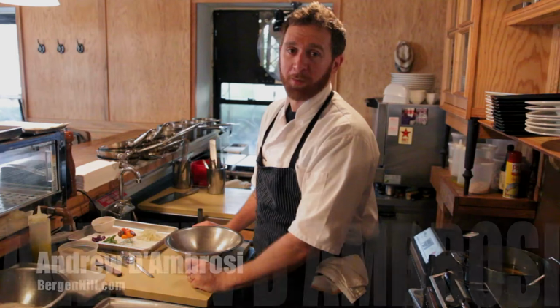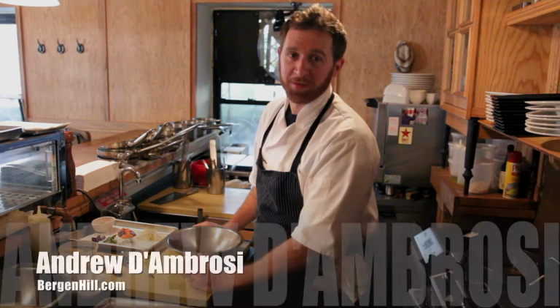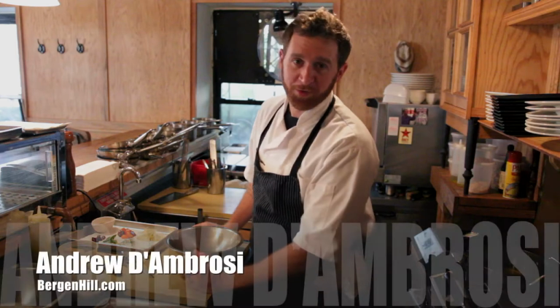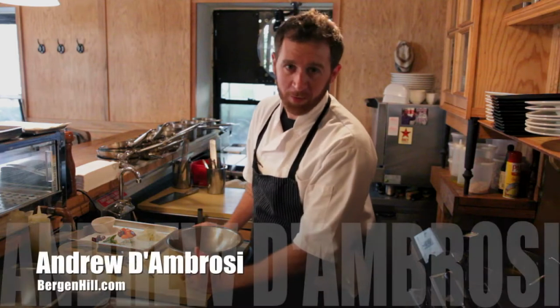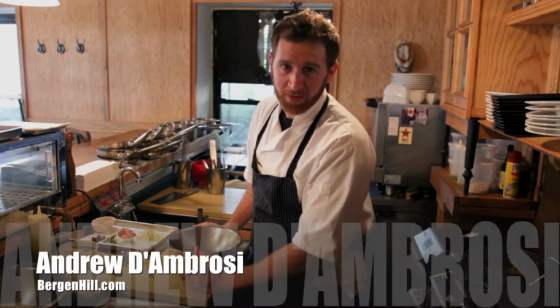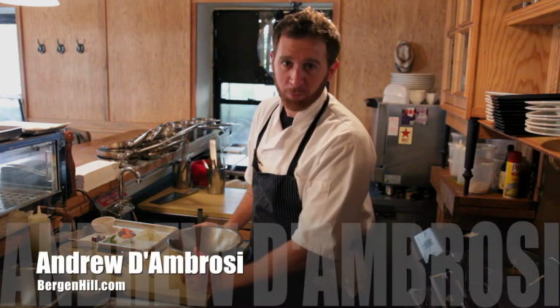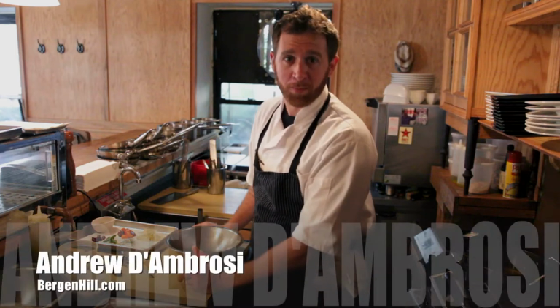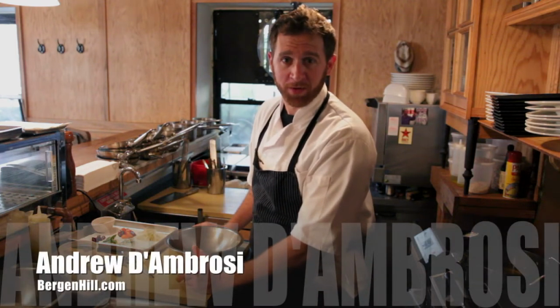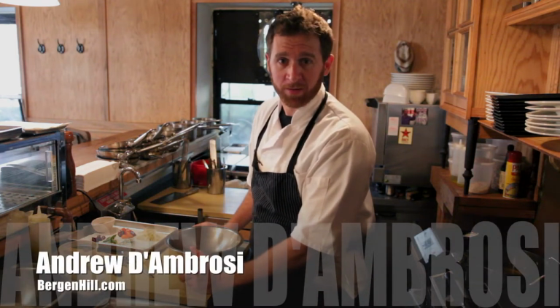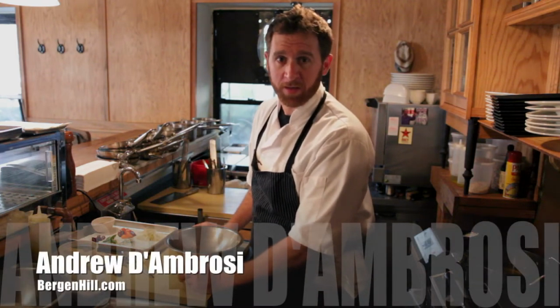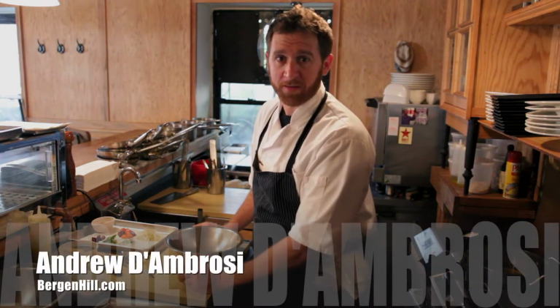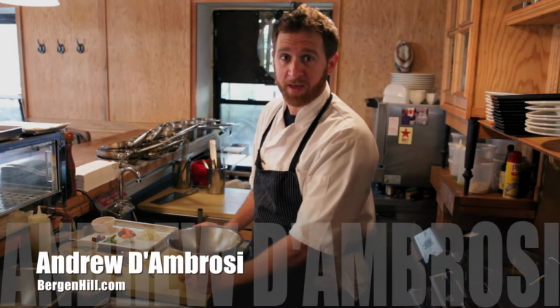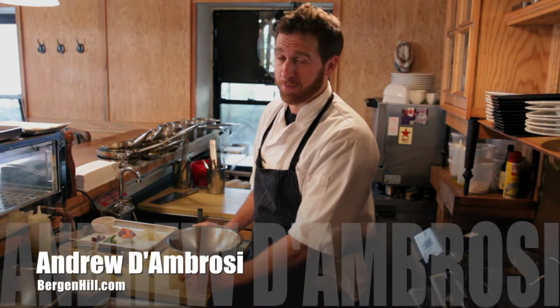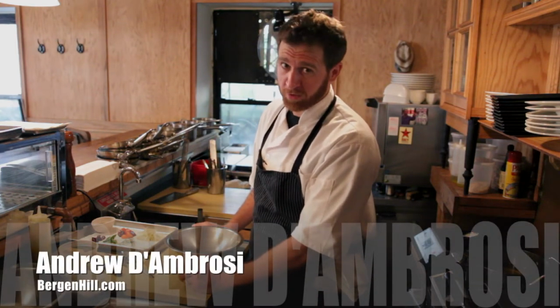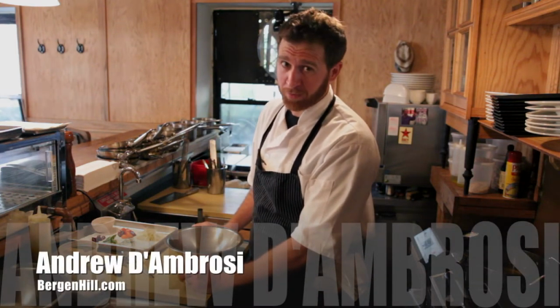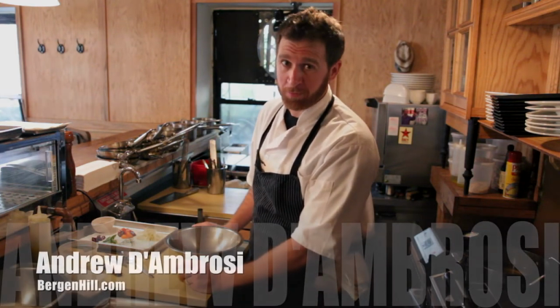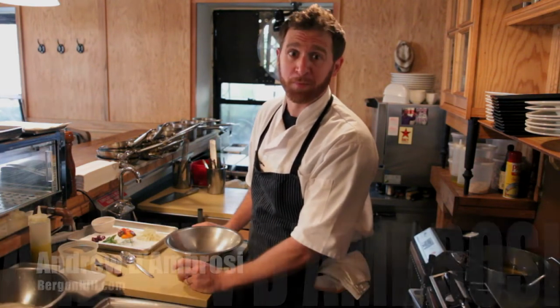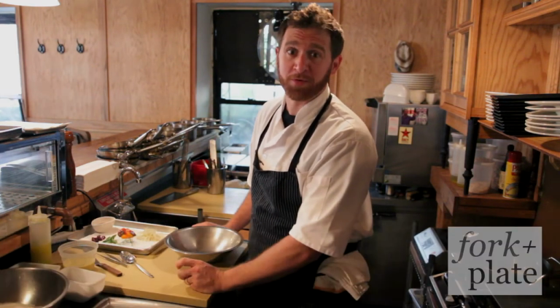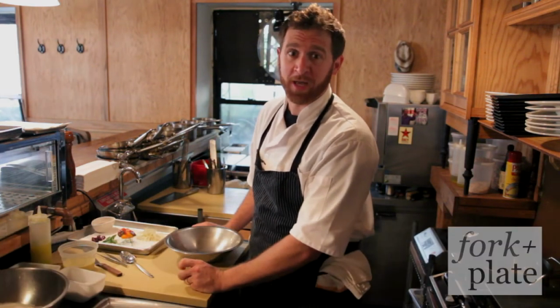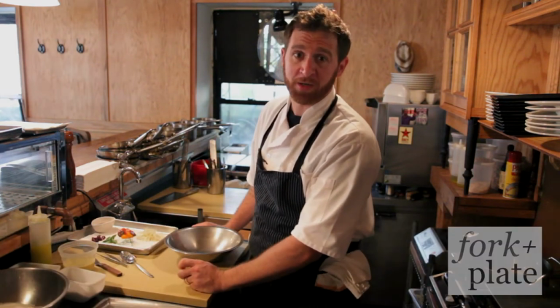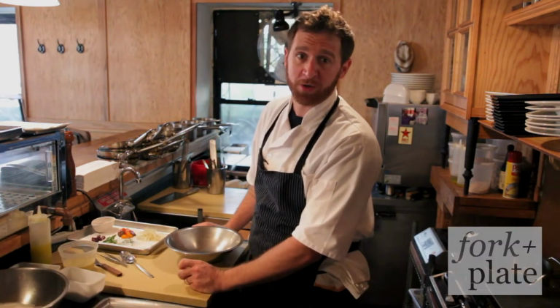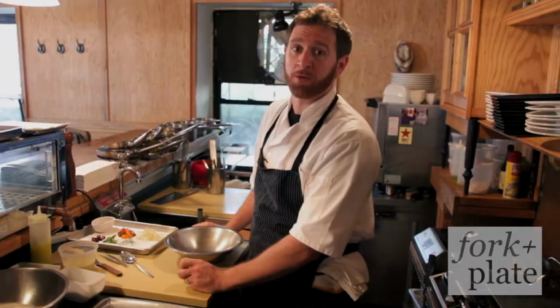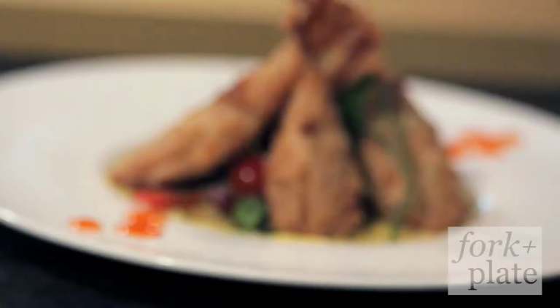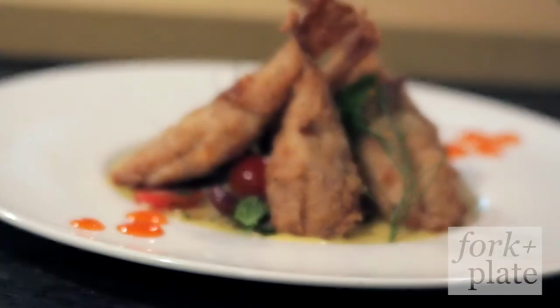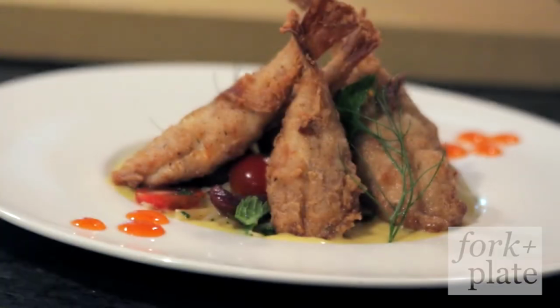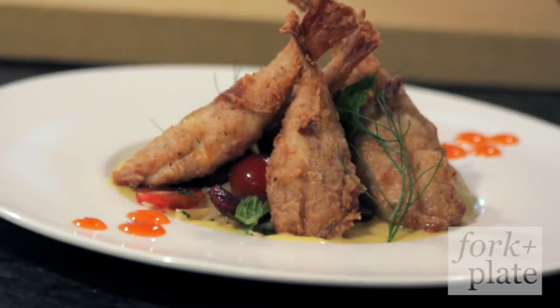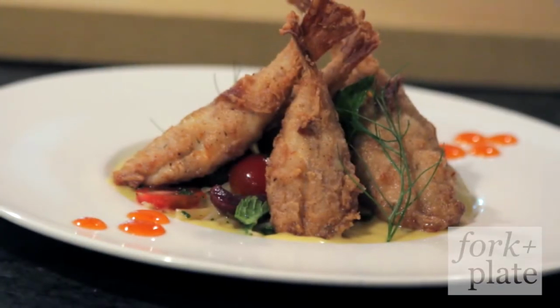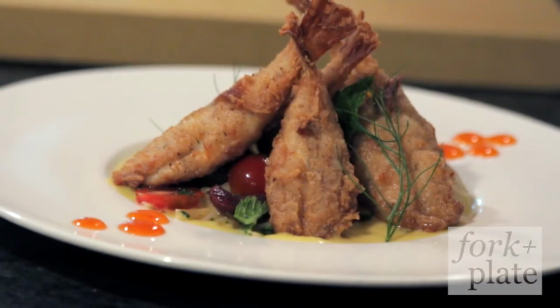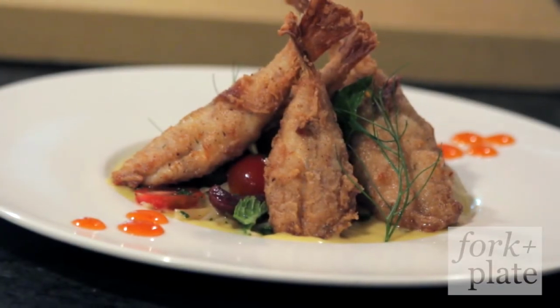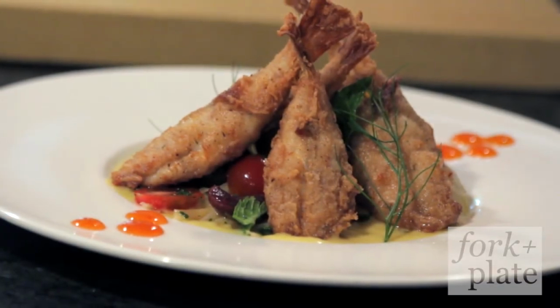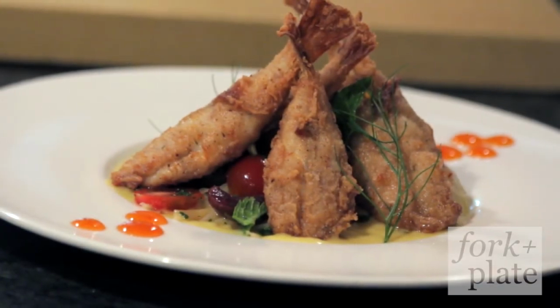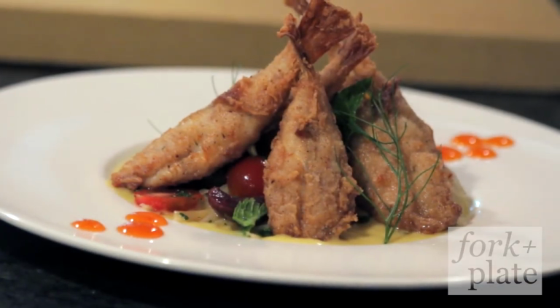Hi, my name is Andrew D'Ambrosie, and we're at Bergen Hill. Today for Fork and Plate we'll be producing a dish called the KFB, Kentucky Fried Blowfish.